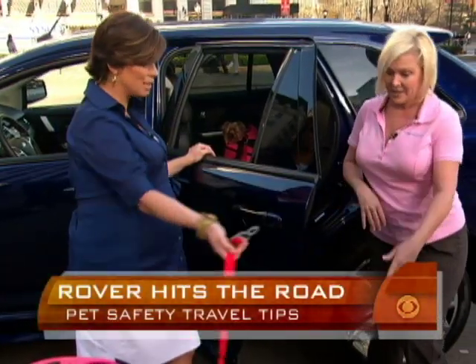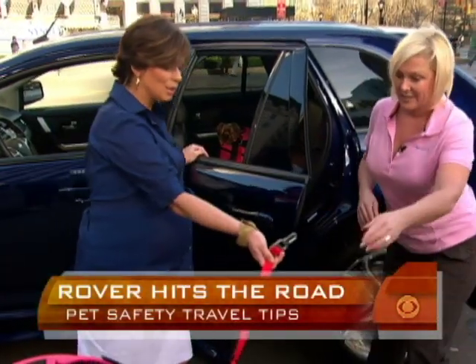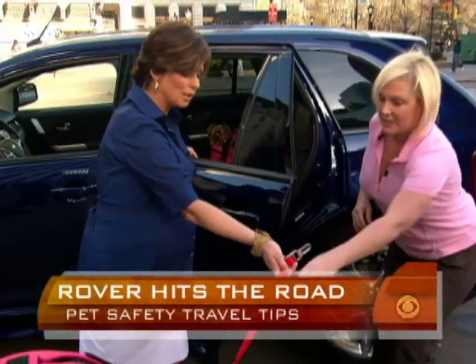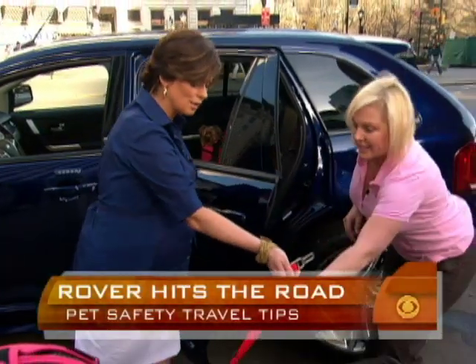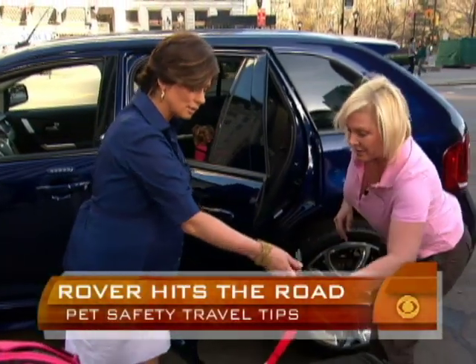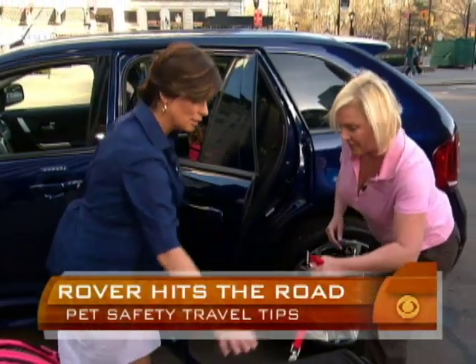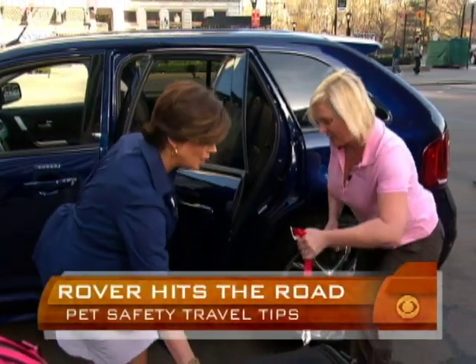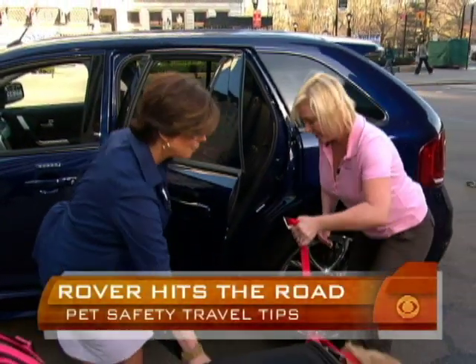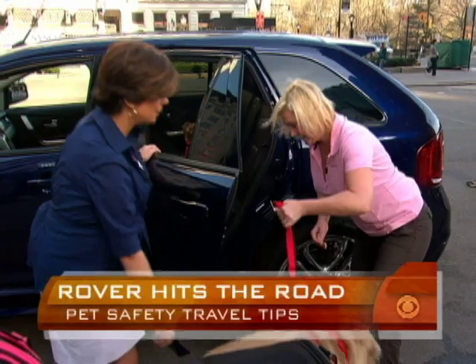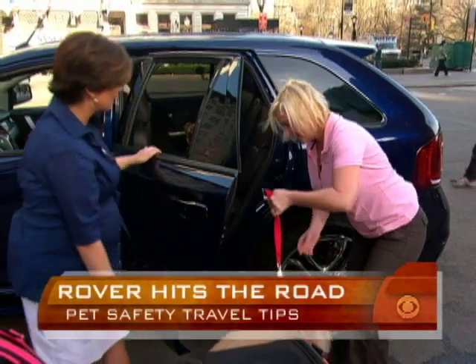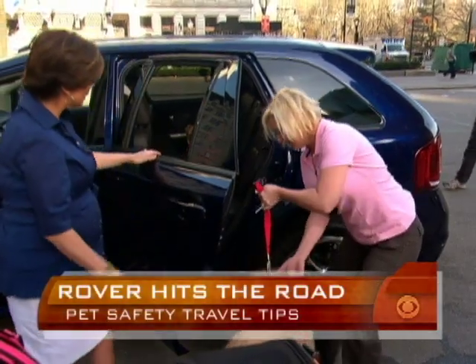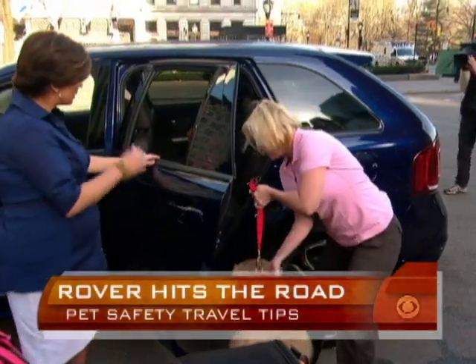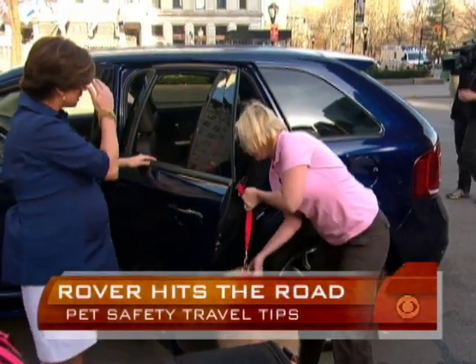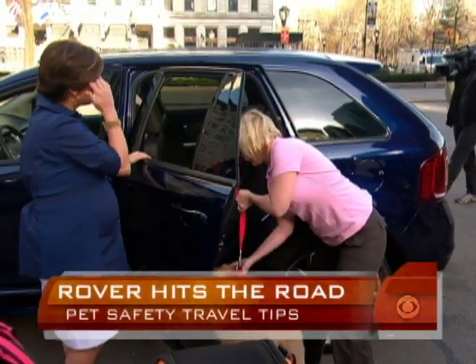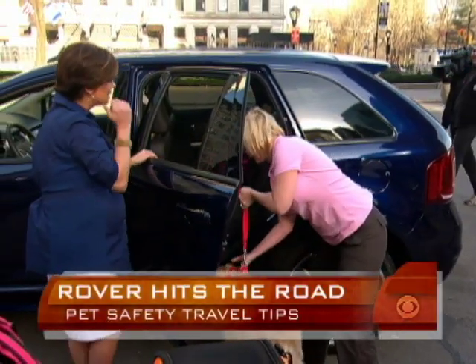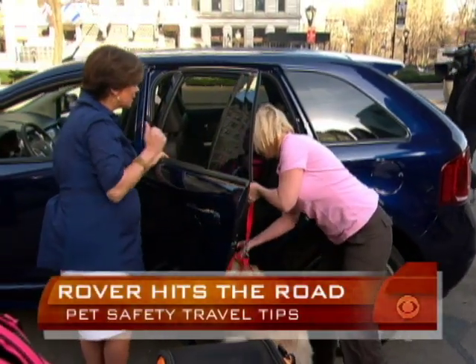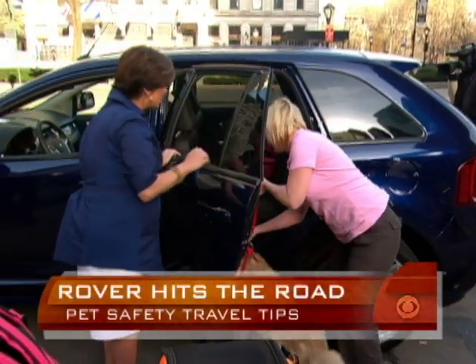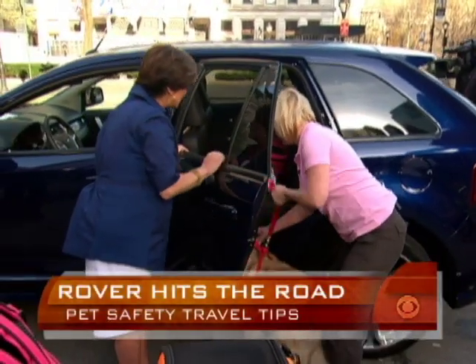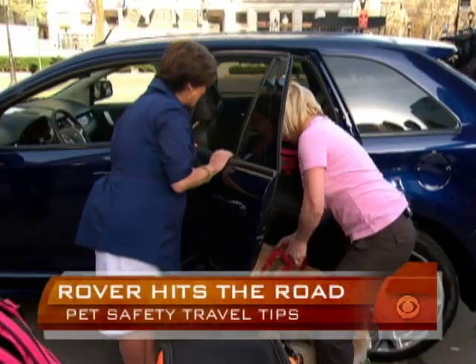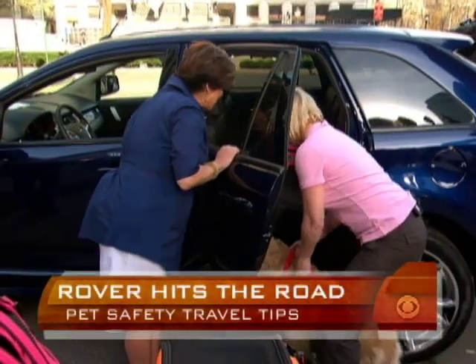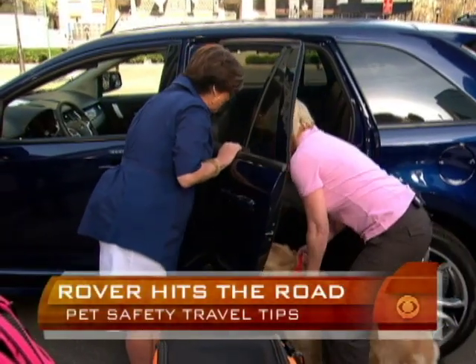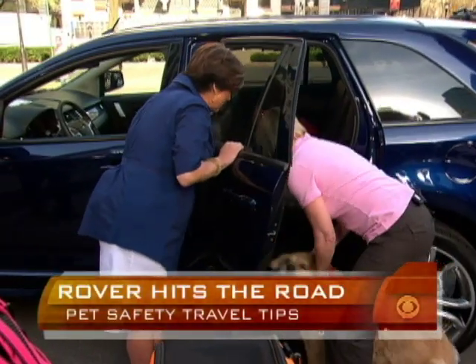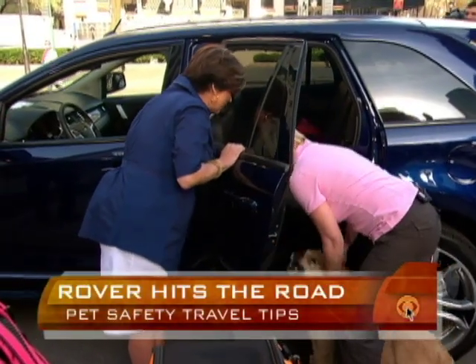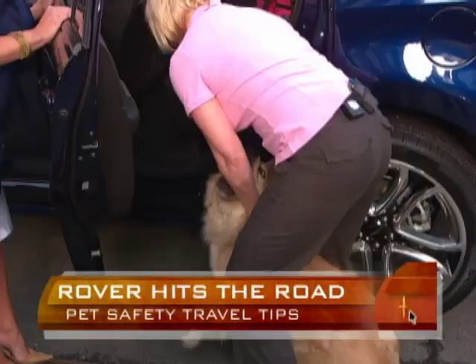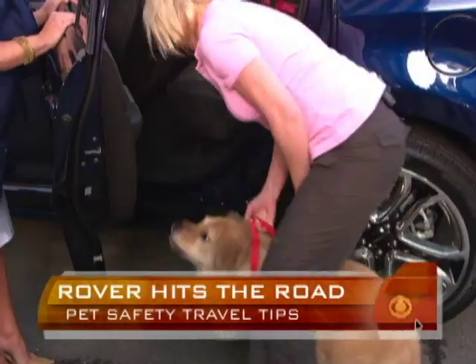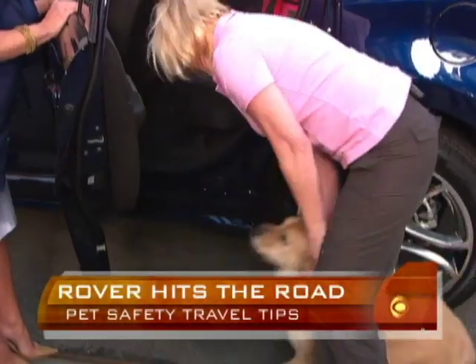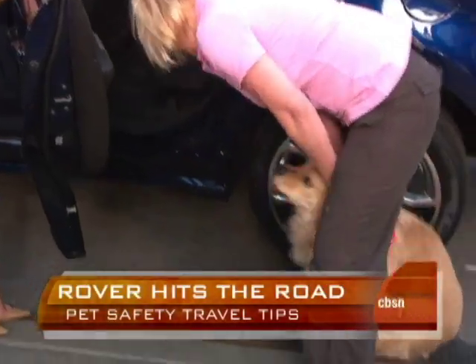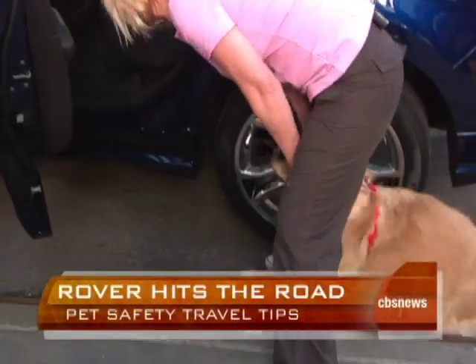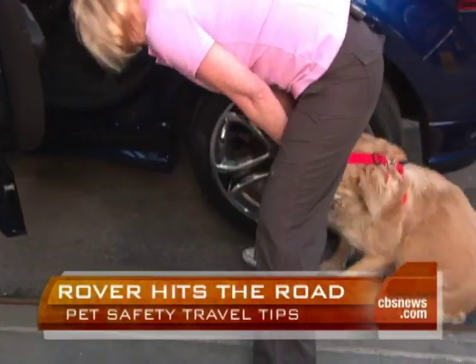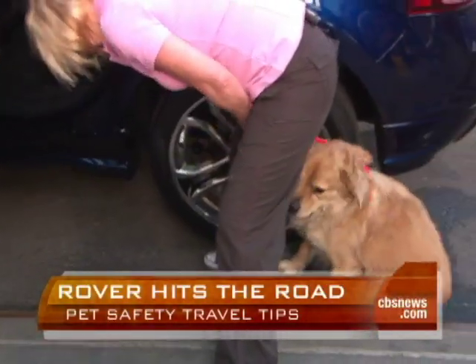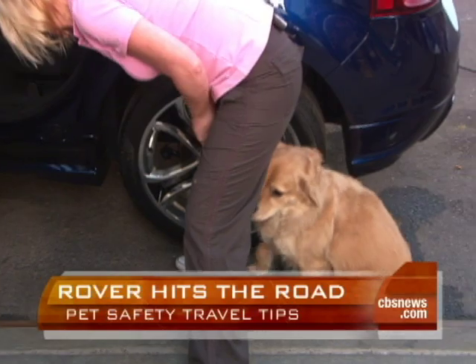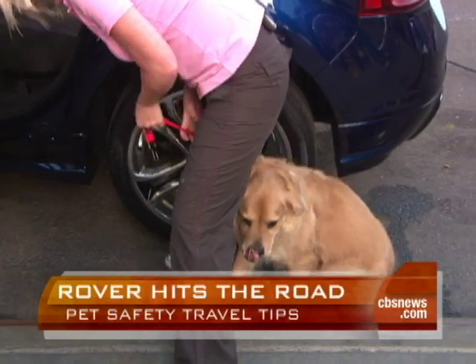Let's get Luke in there. Come on, Luke — let's go in. Luke doesn't want to go in the car.